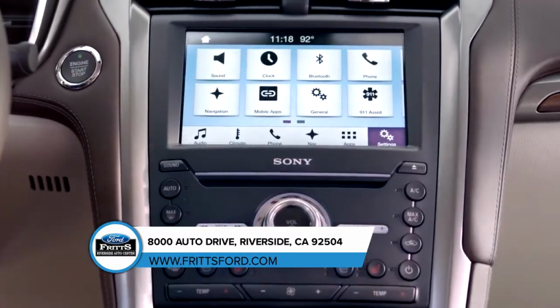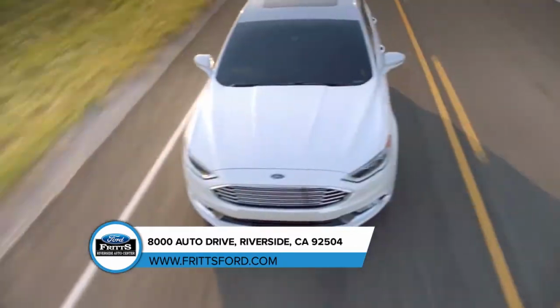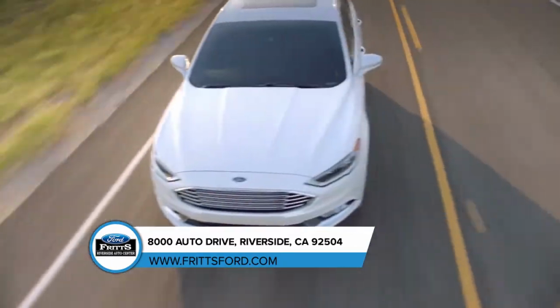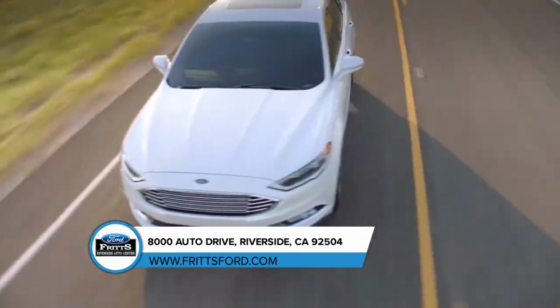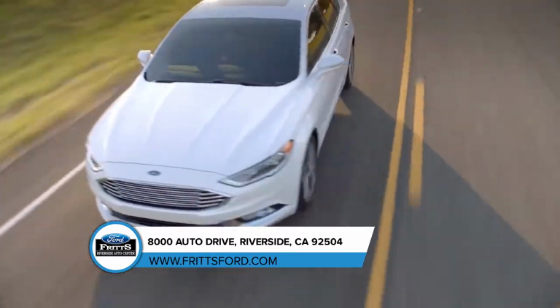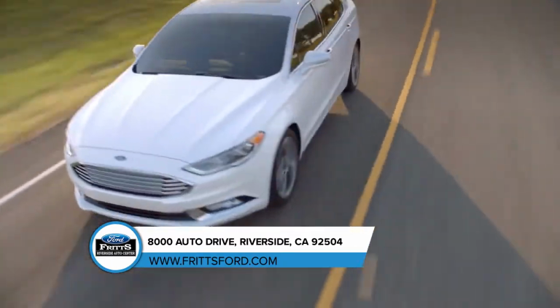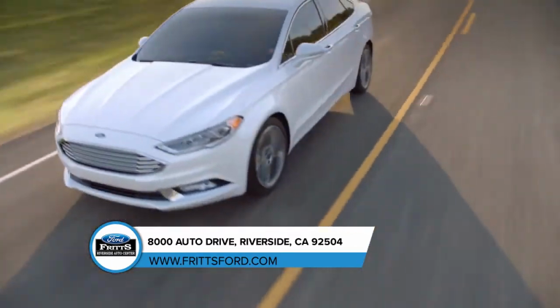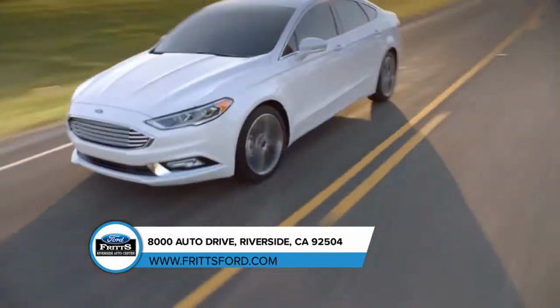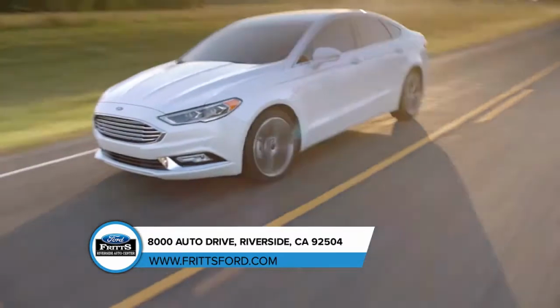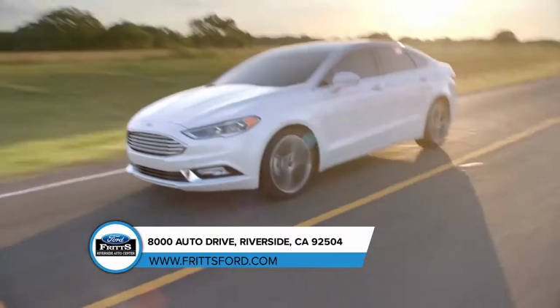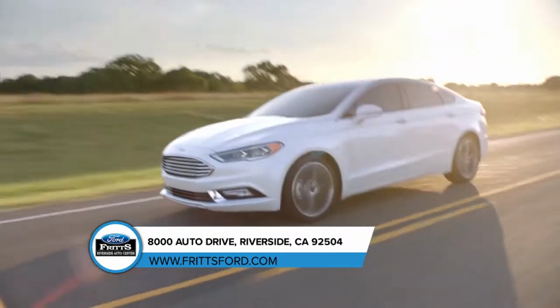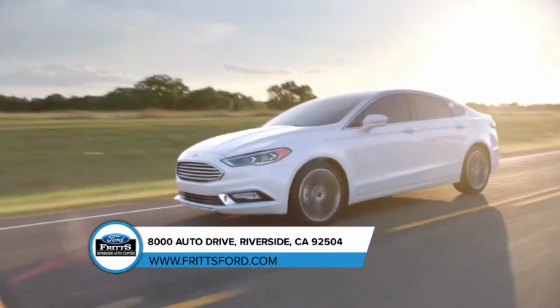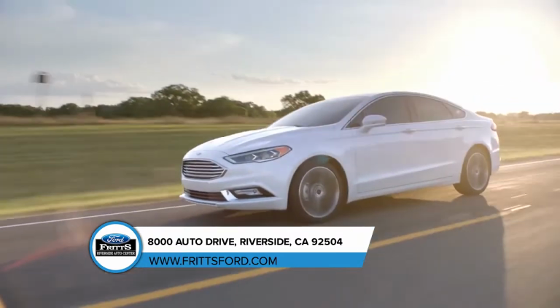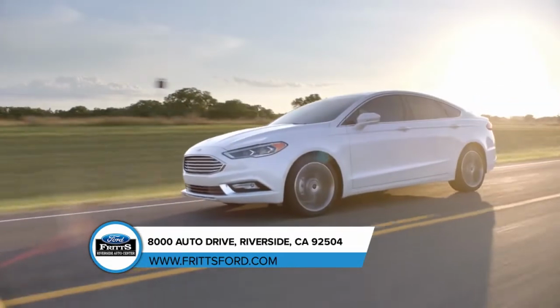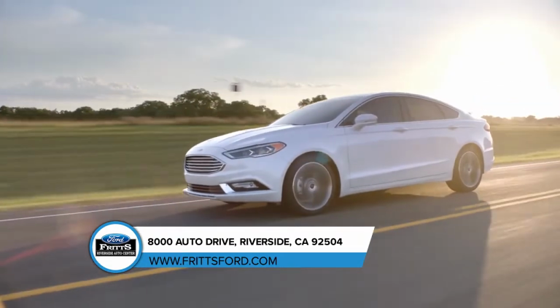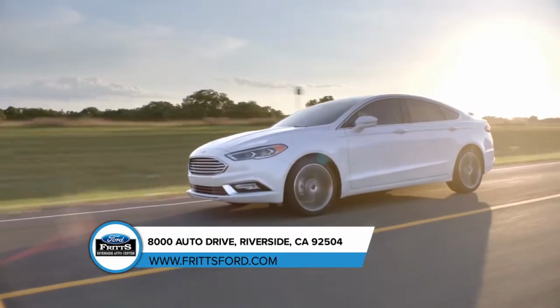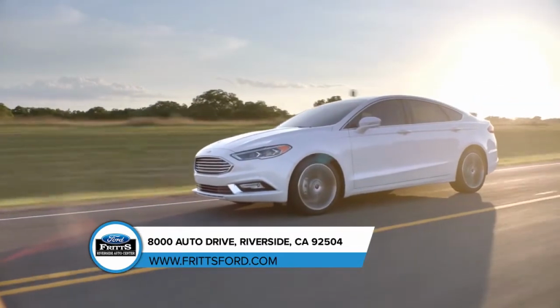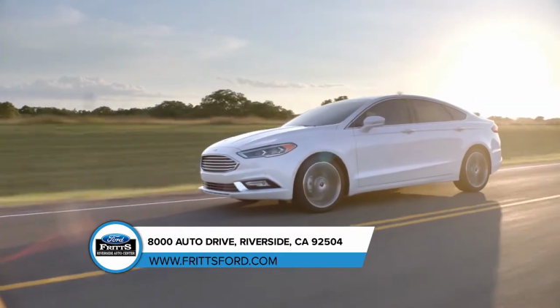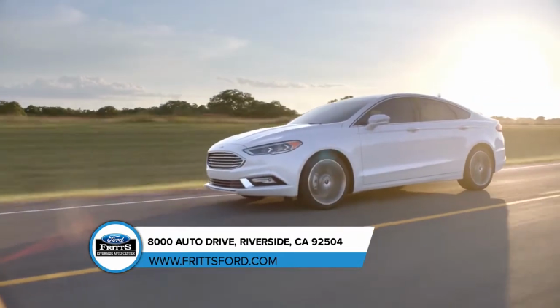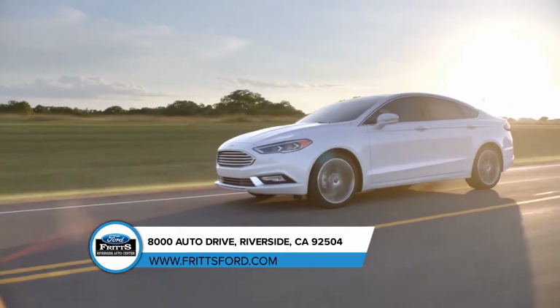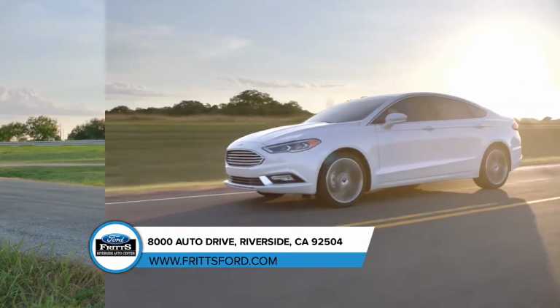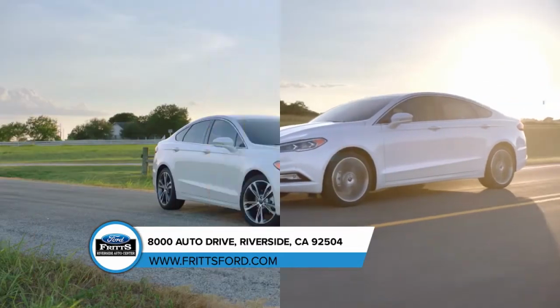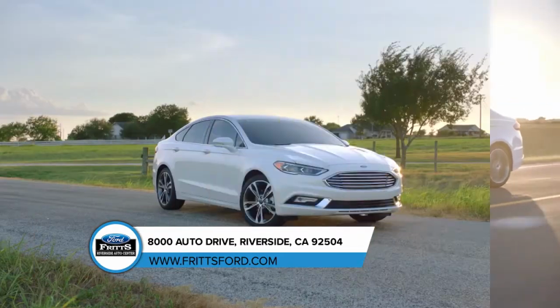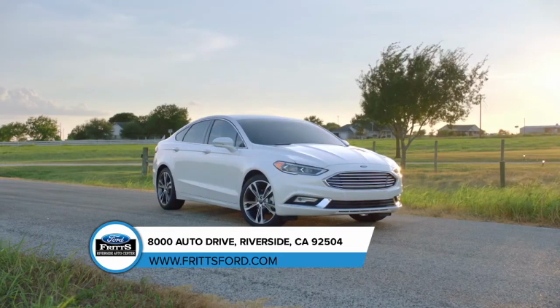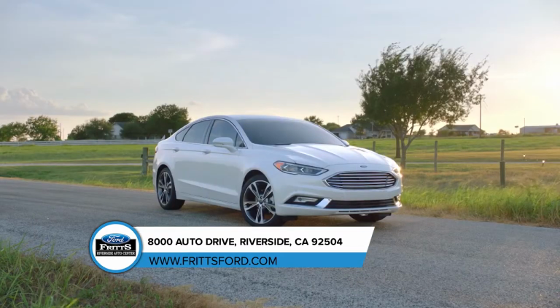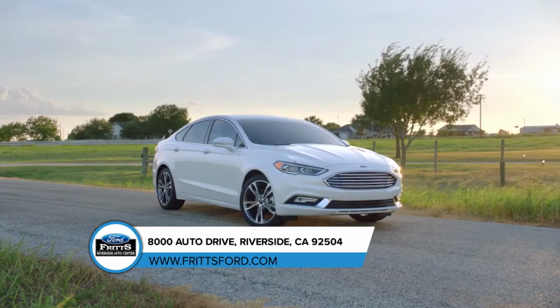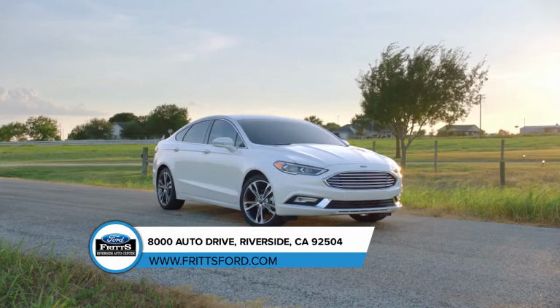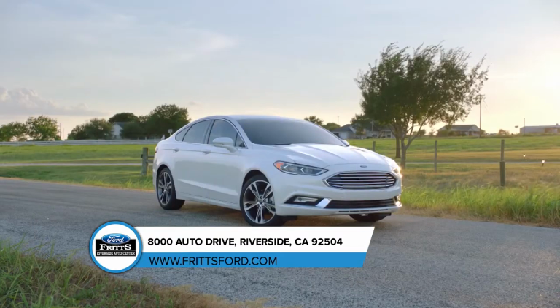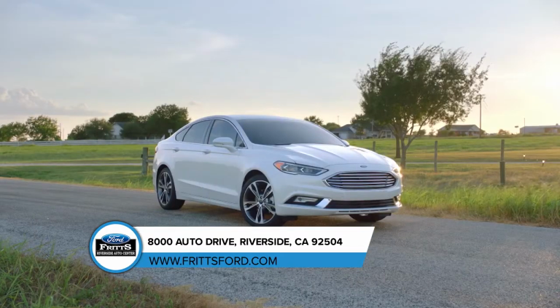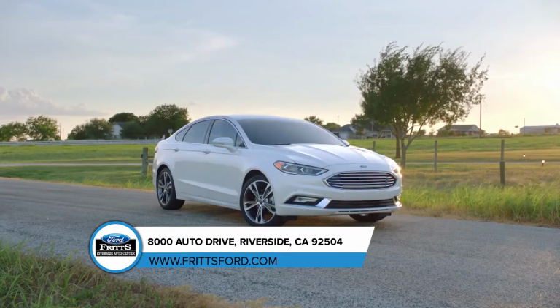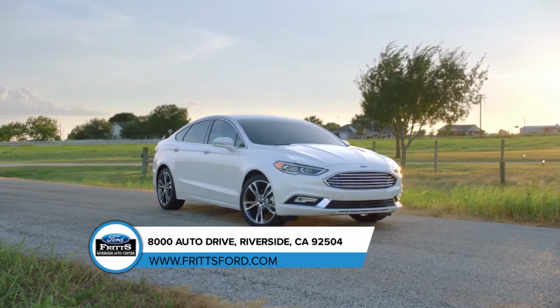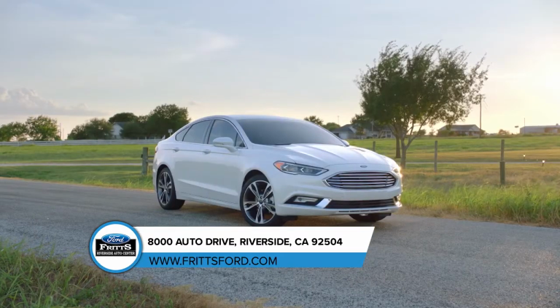Striking looks coupled with innovative design and smart technology, Ford Fusion will turn heads.